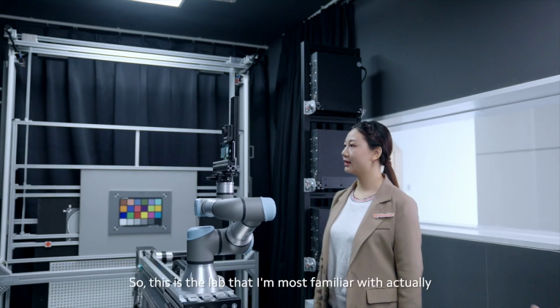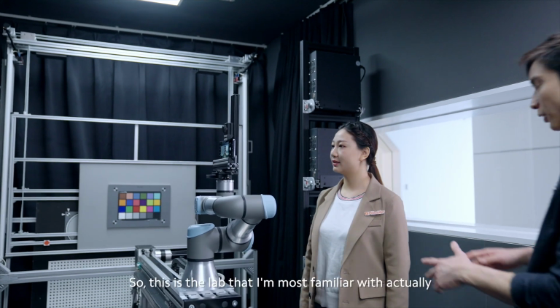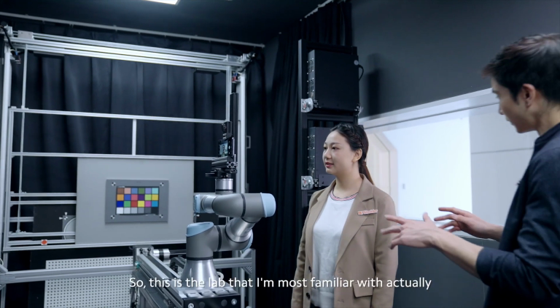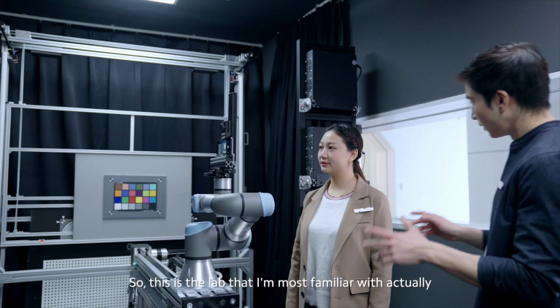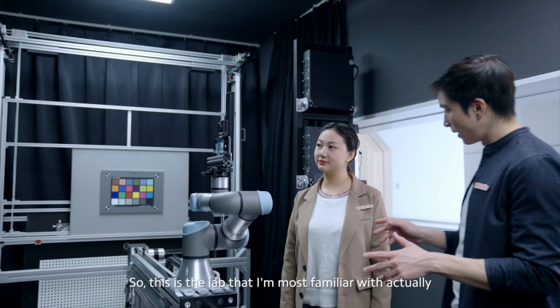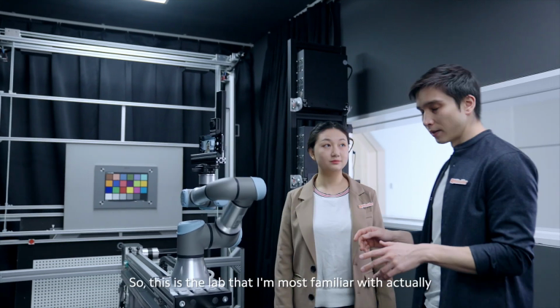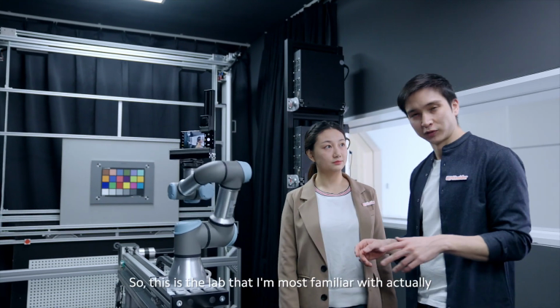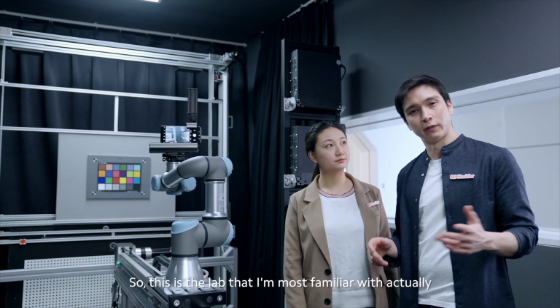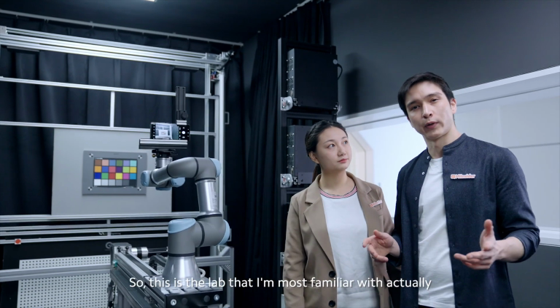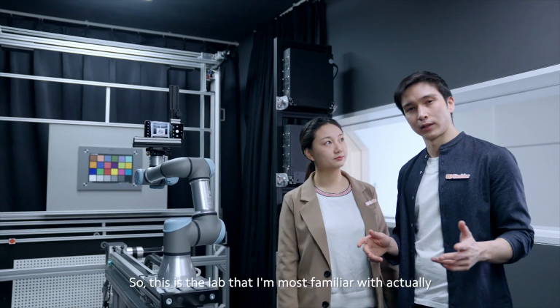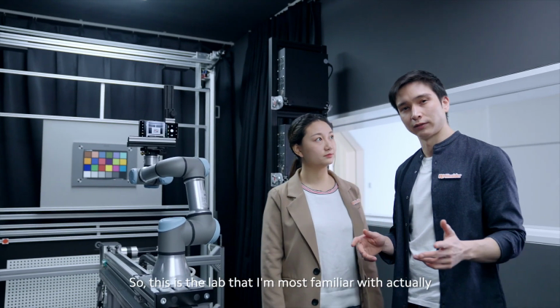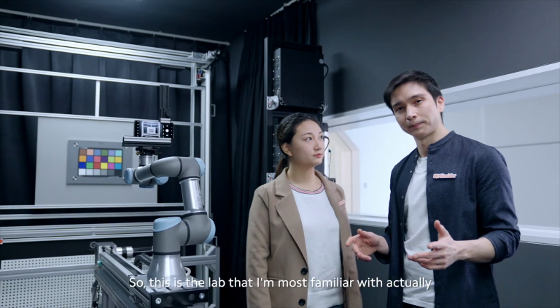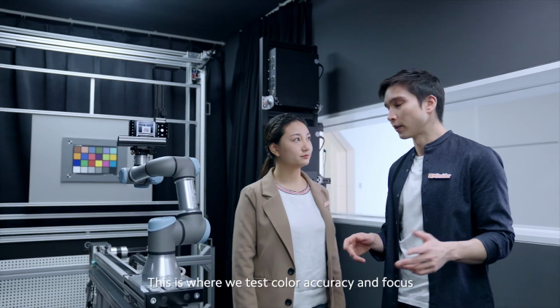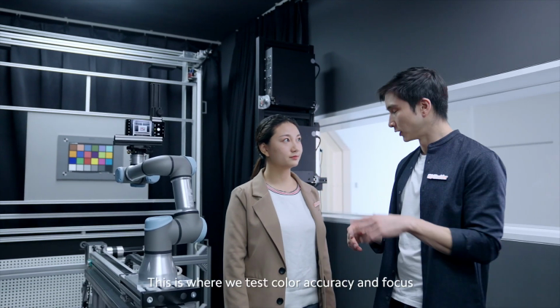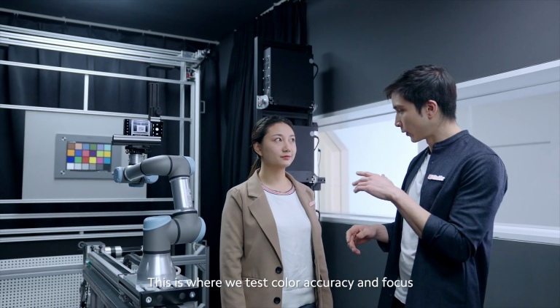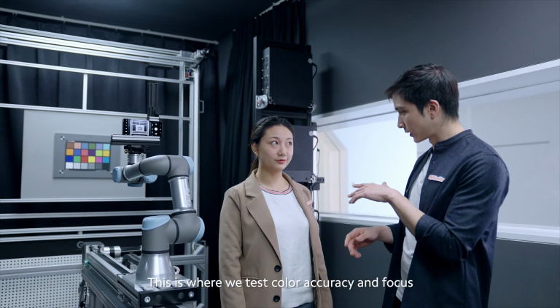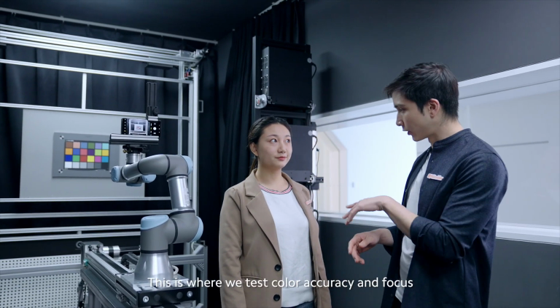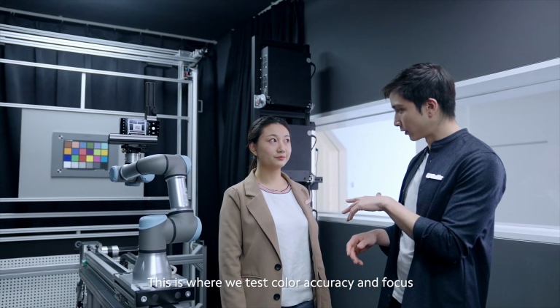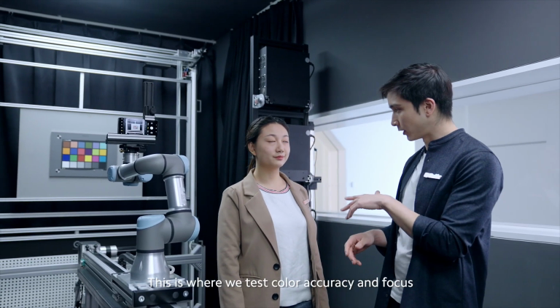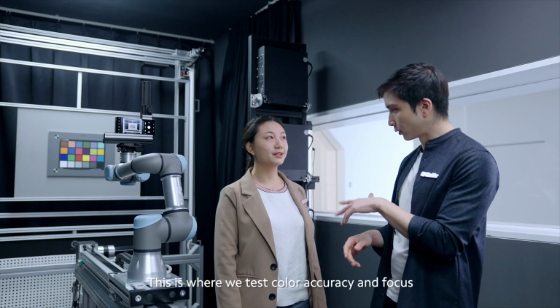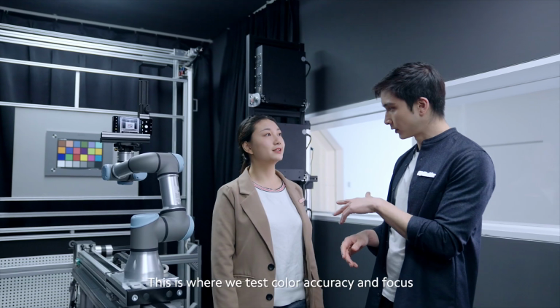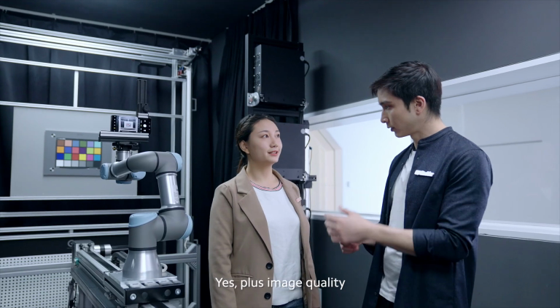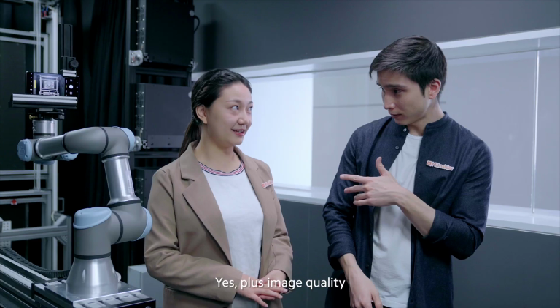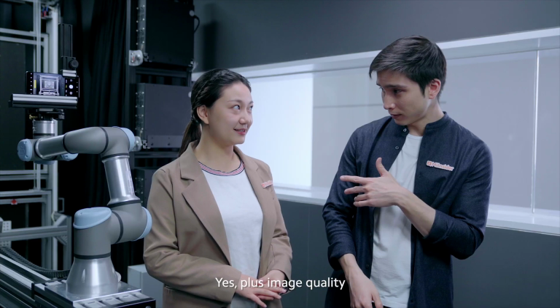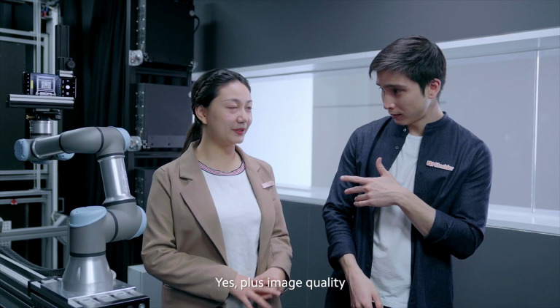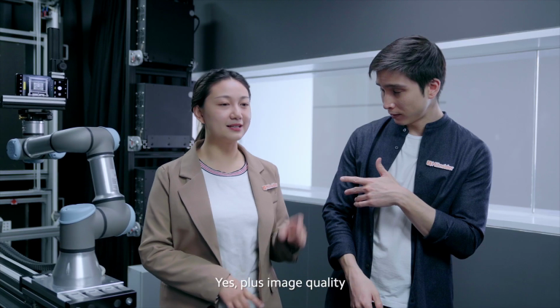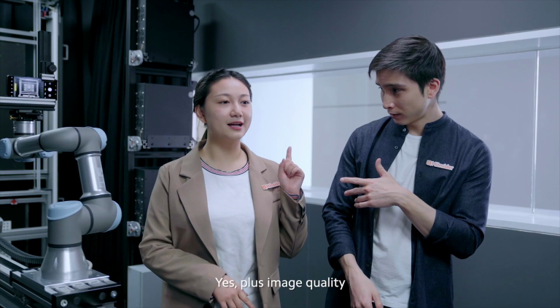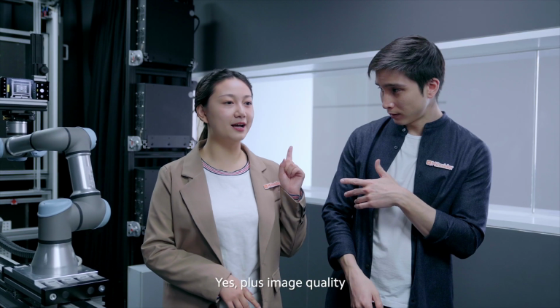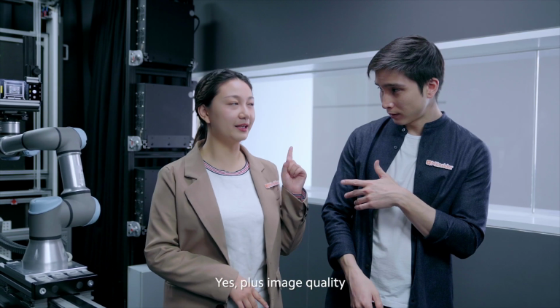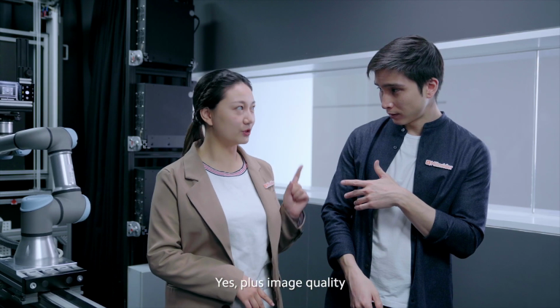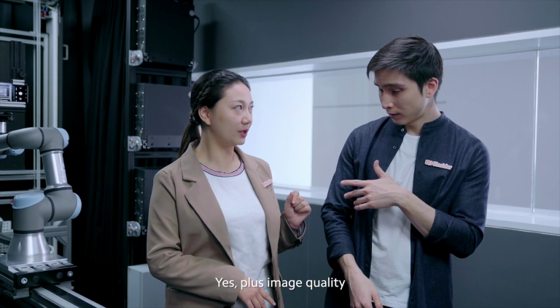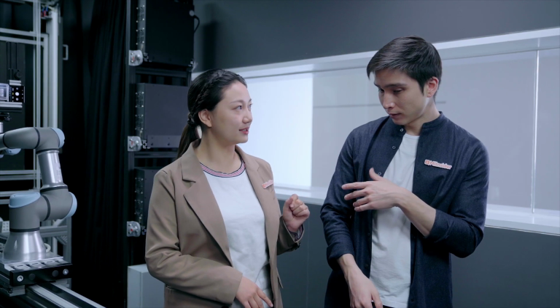This is the lab I'm most familiar with, actually. This is where we test color accuracy and focus, plus image quality.